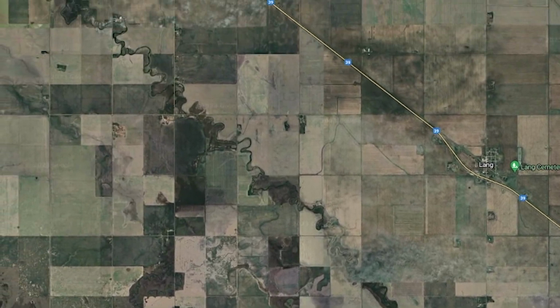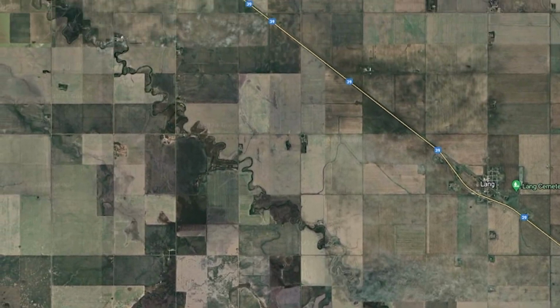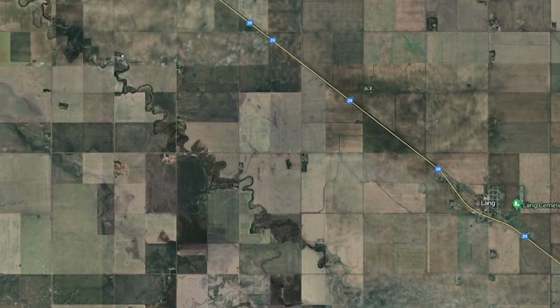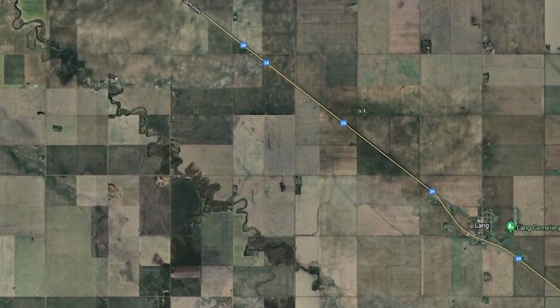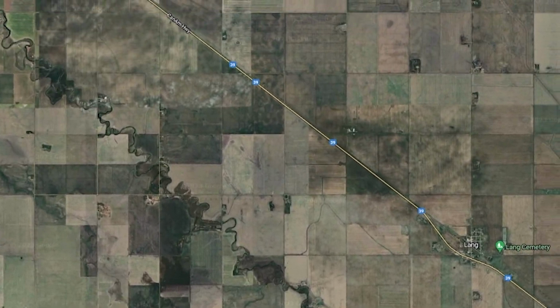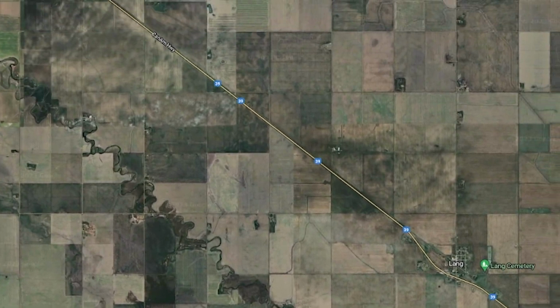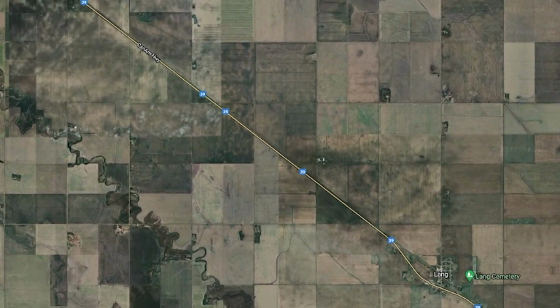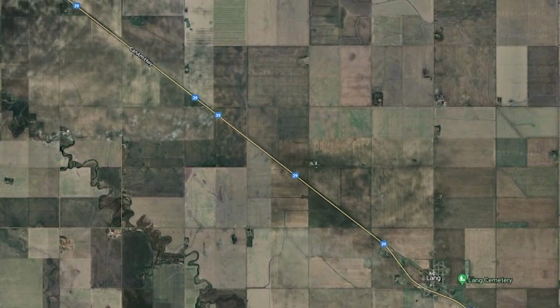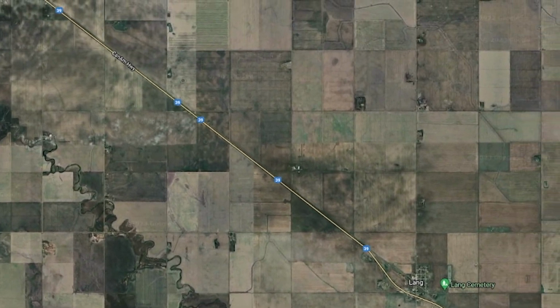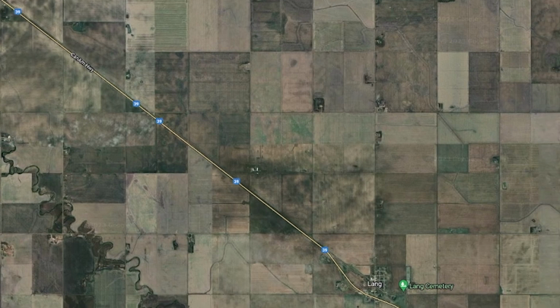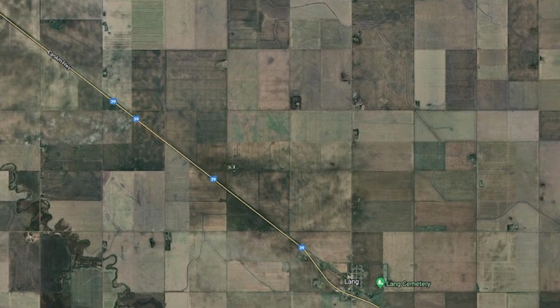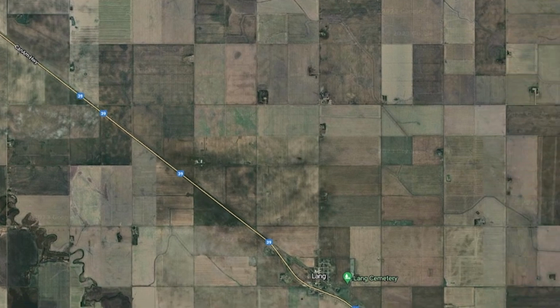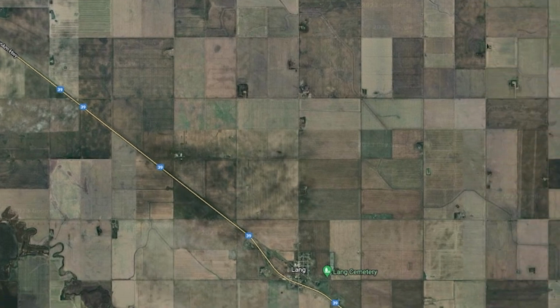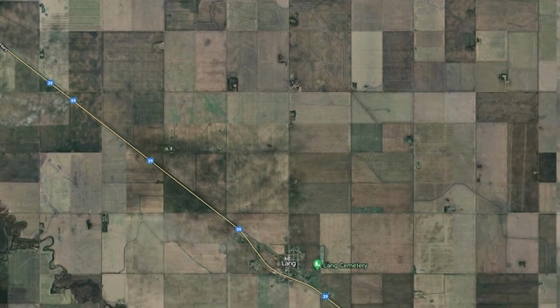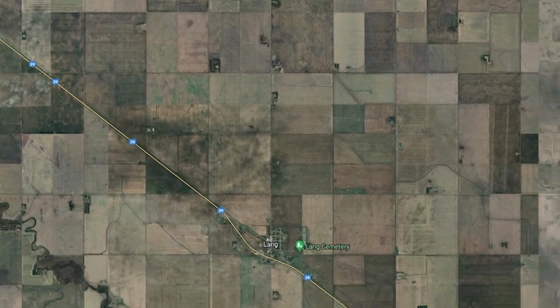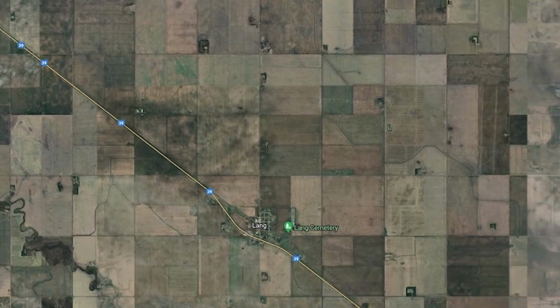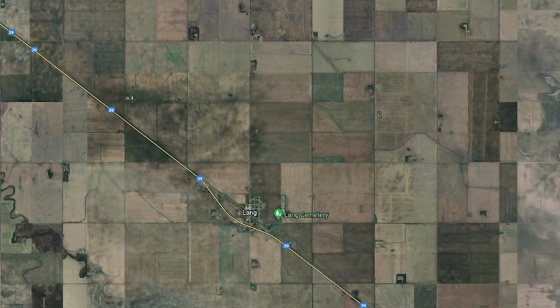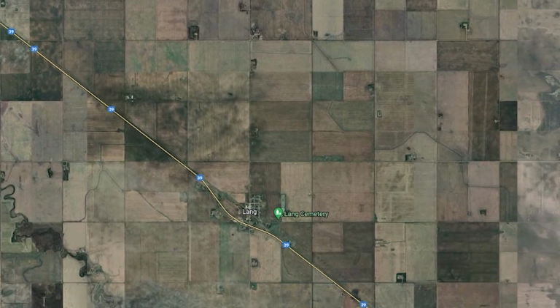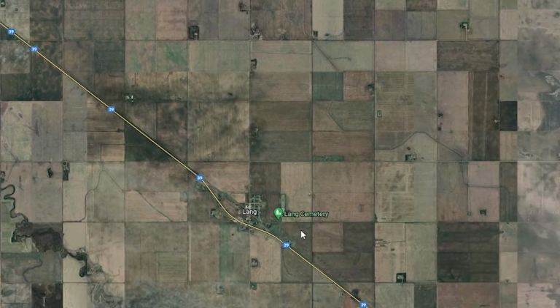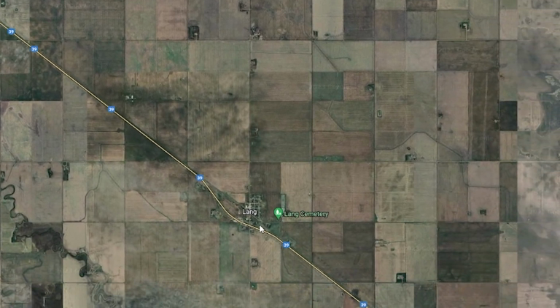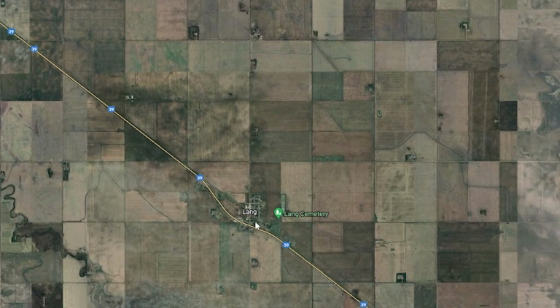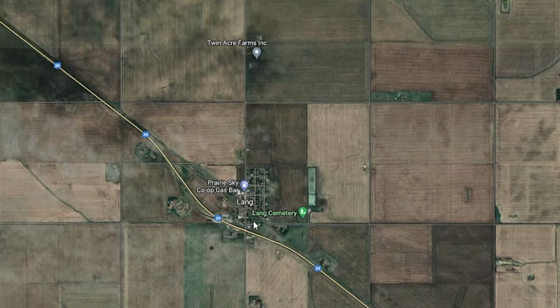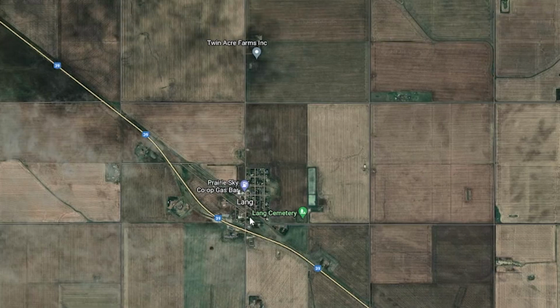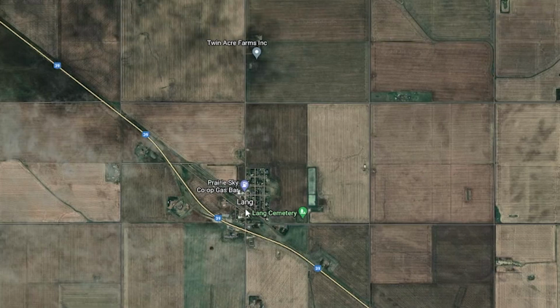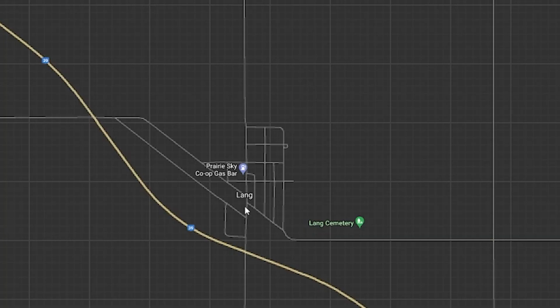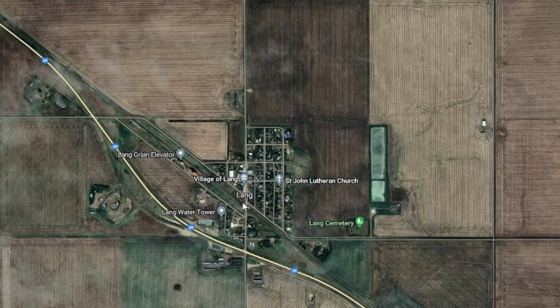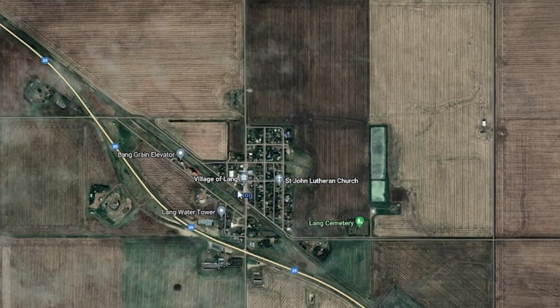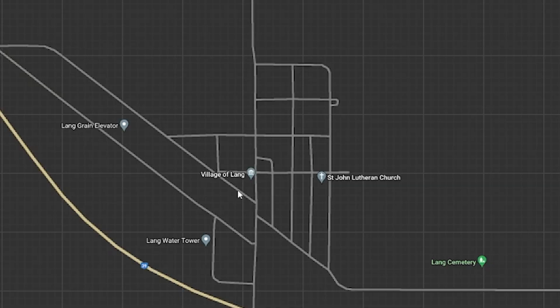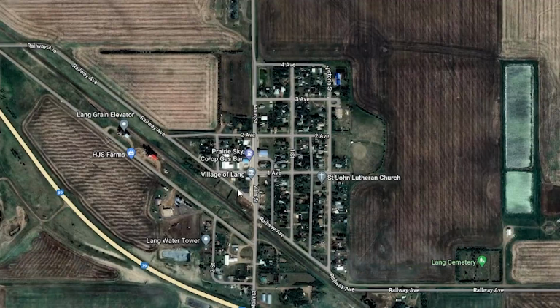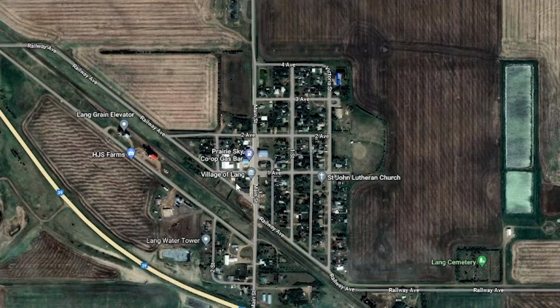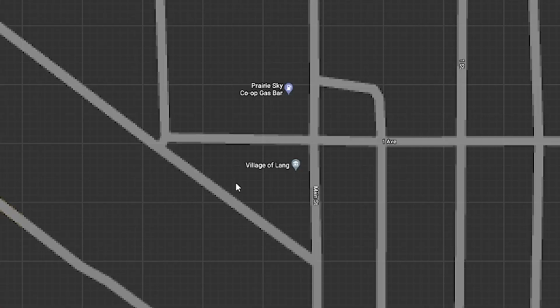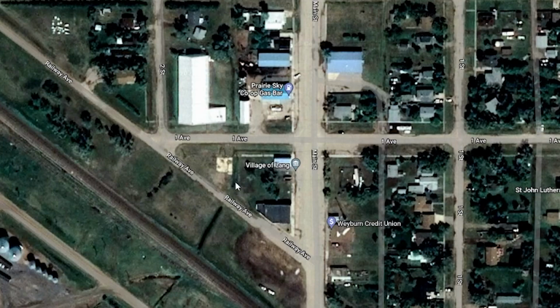You gotta love Canada. The town of 200 needs to have a community rink. Beautiful. There's almost nothing about this rink online.